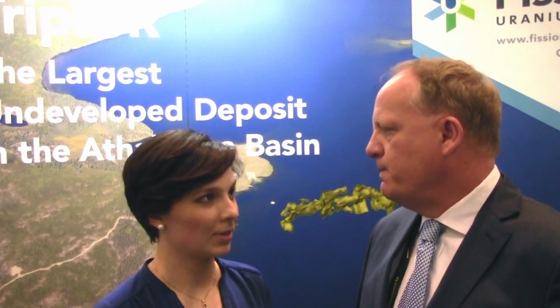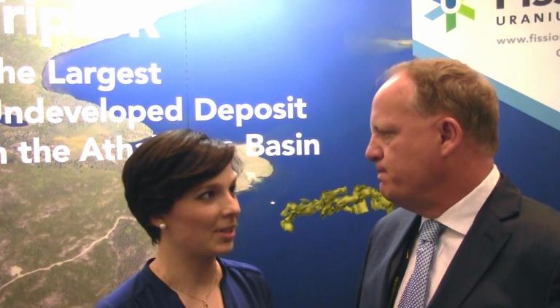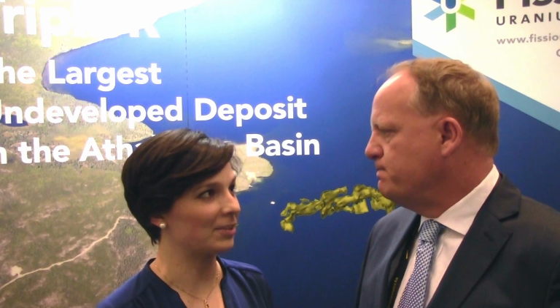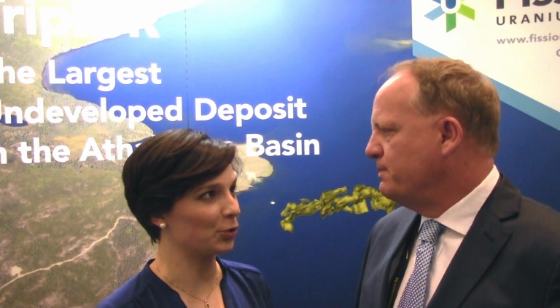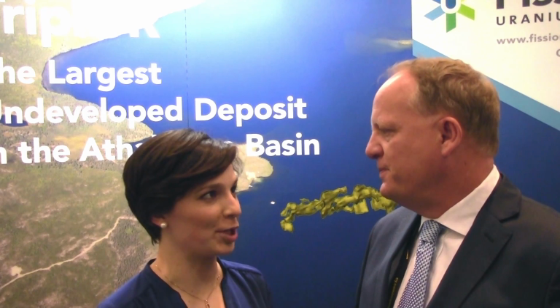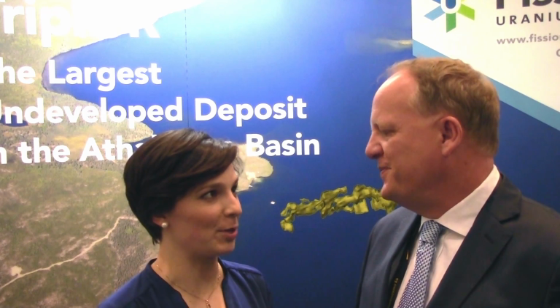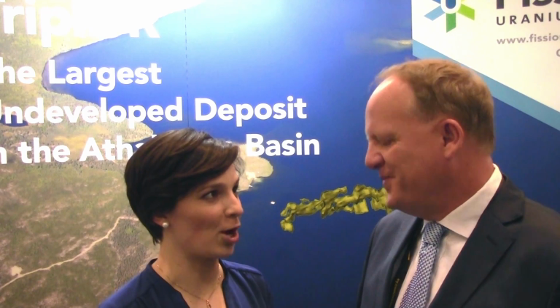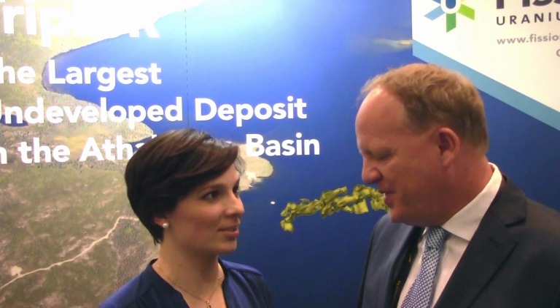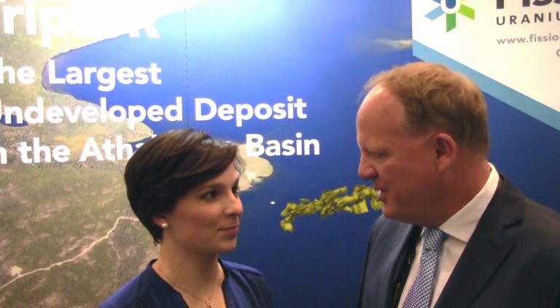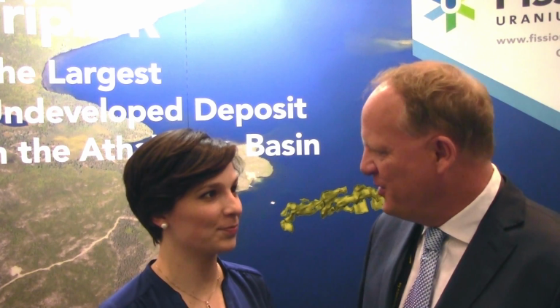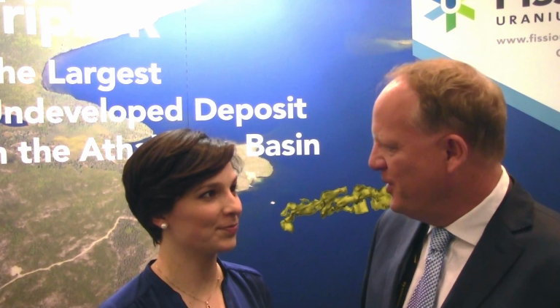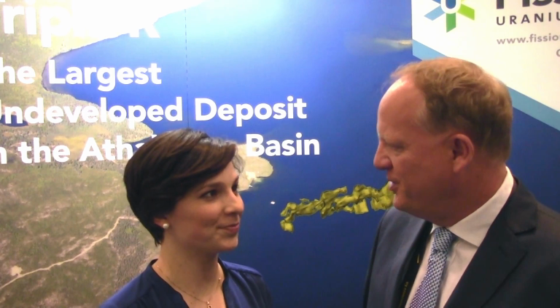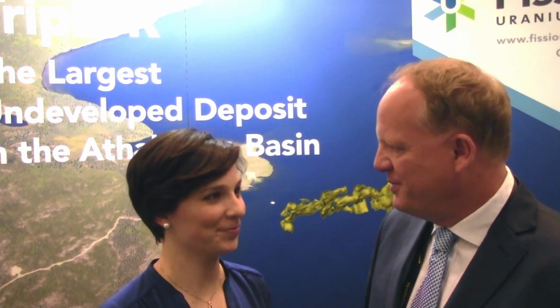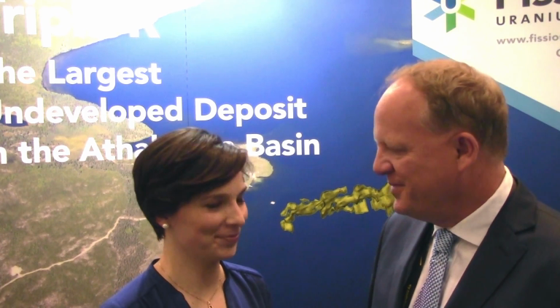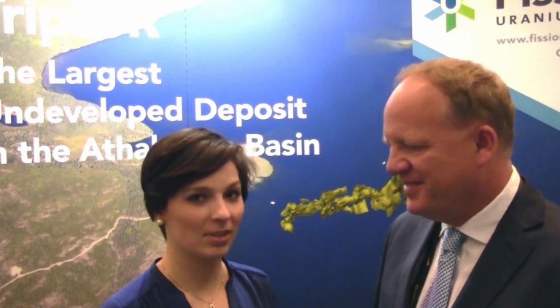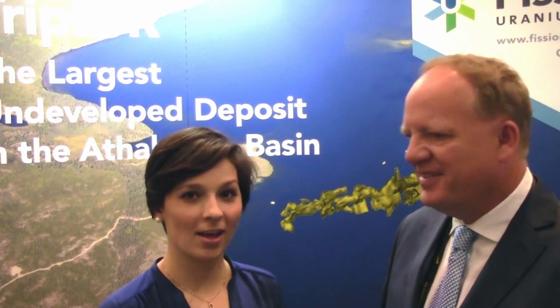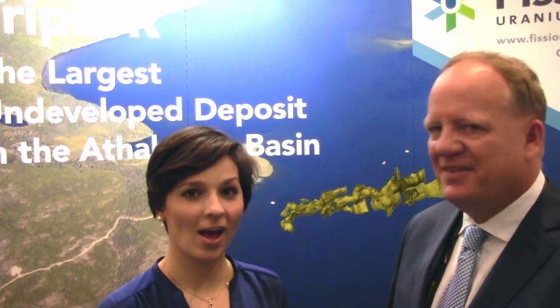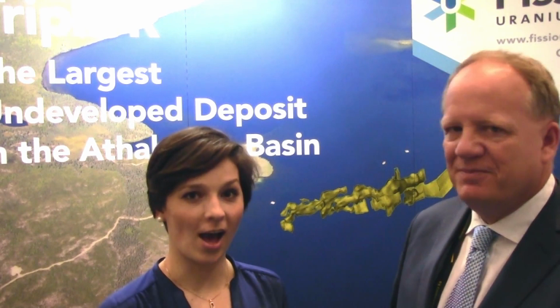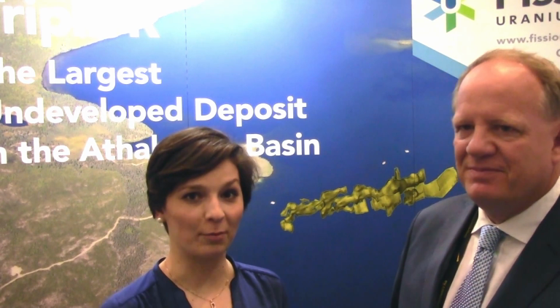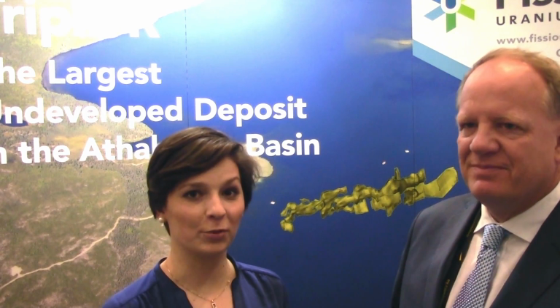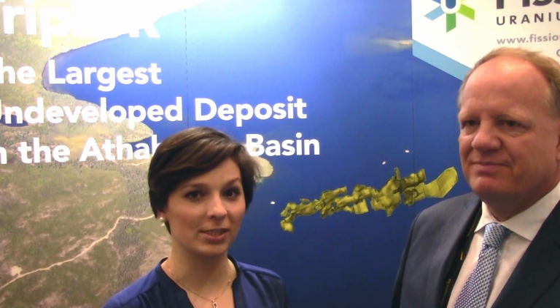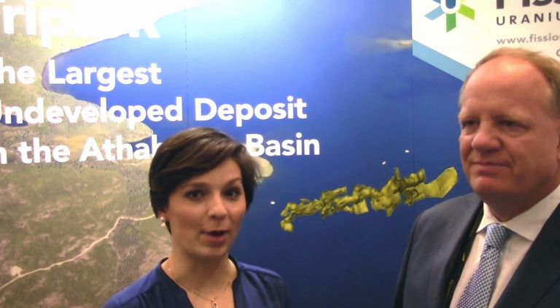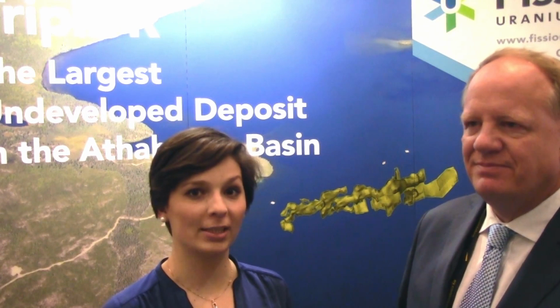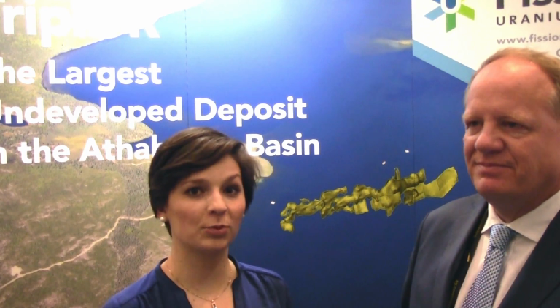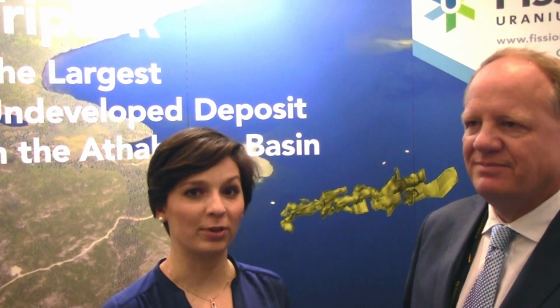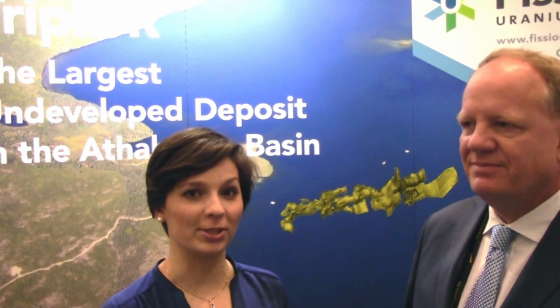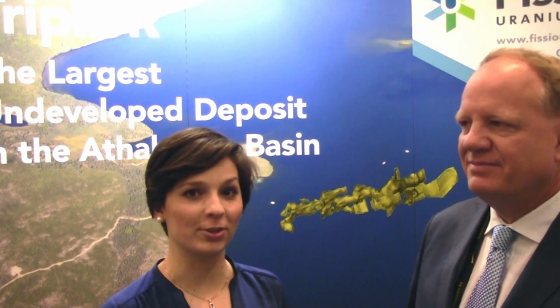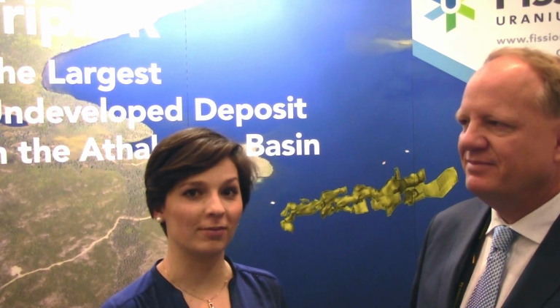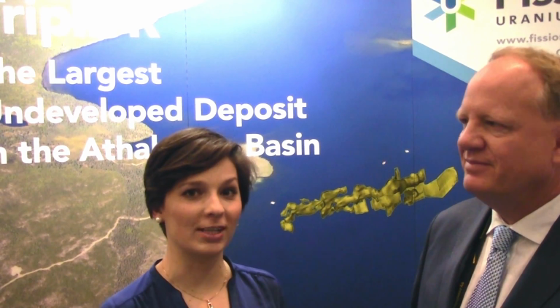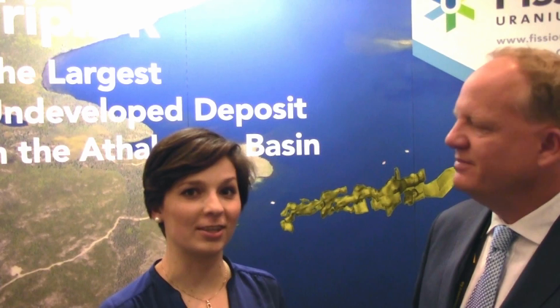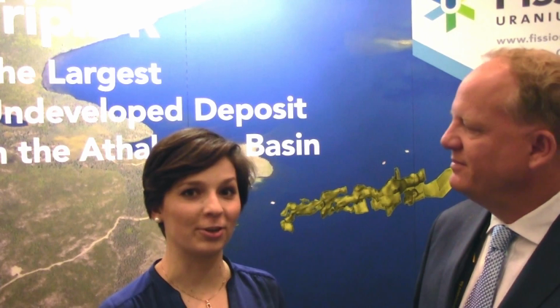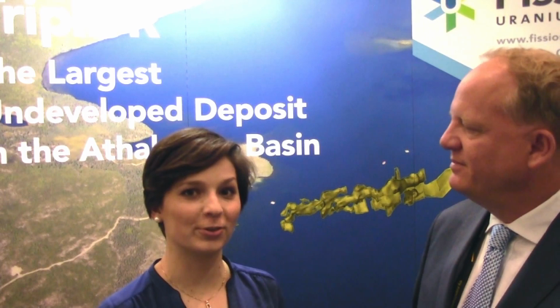Thanks for joining me, Ross. Thank you very much. I'm Teresa Madich with Resource Investing News.